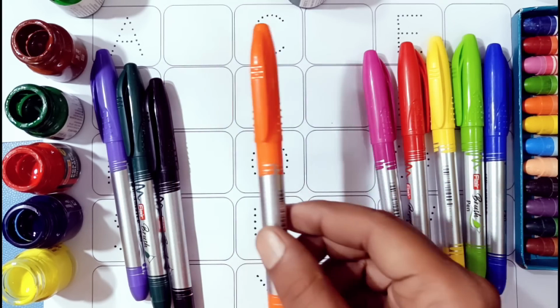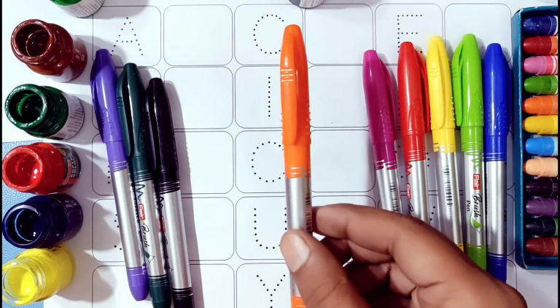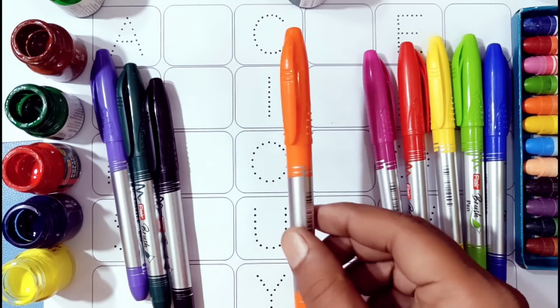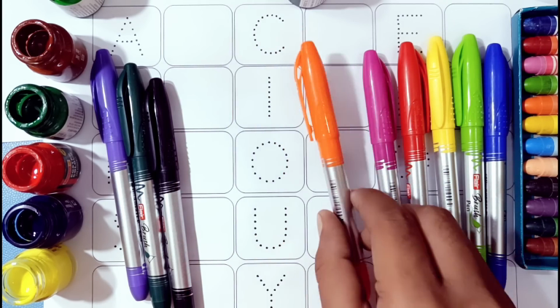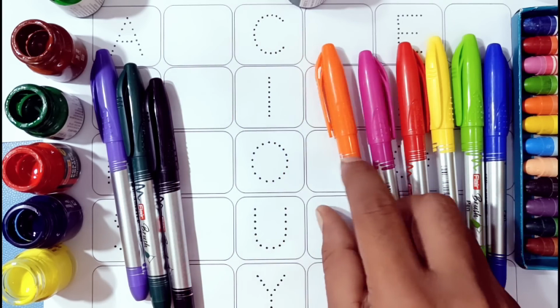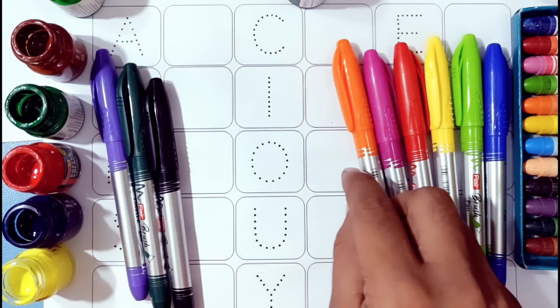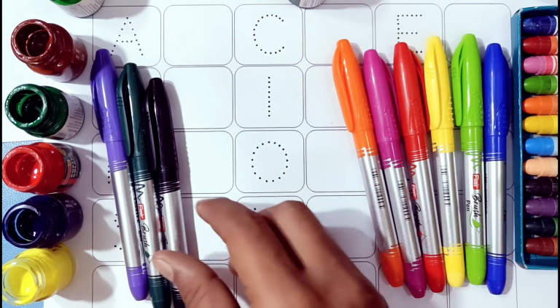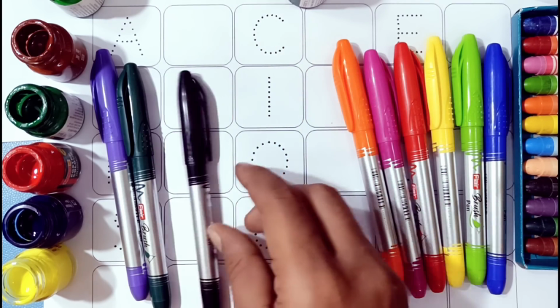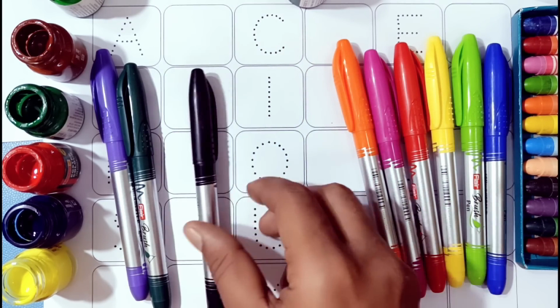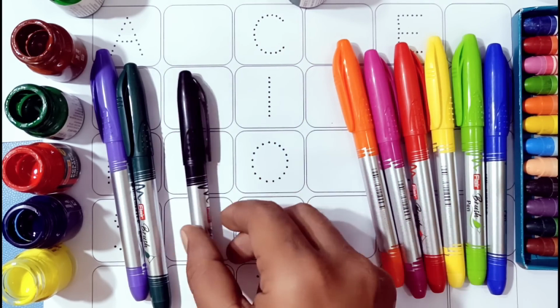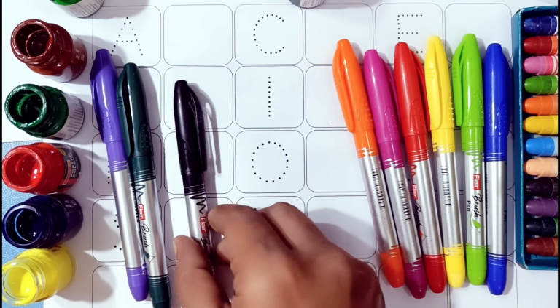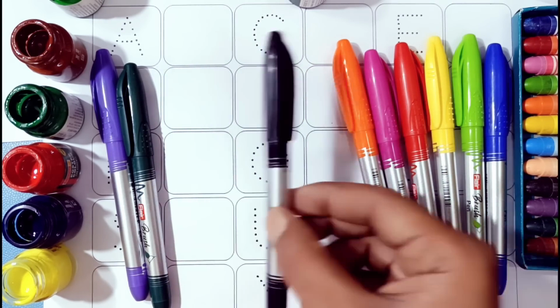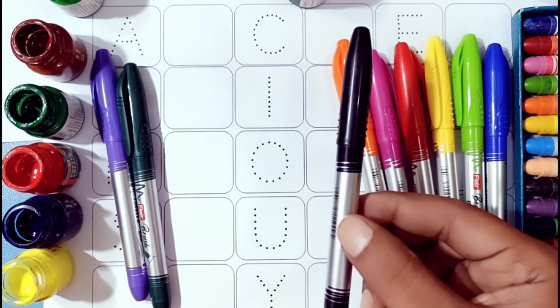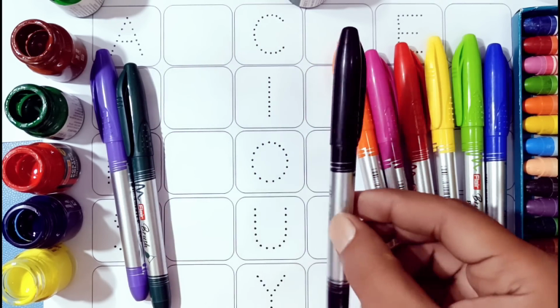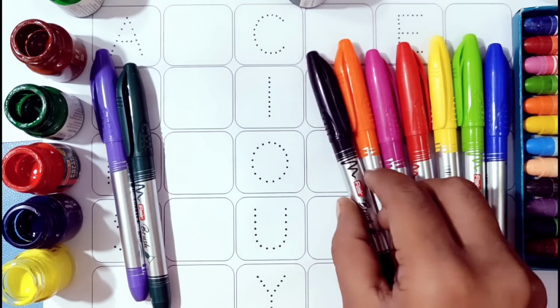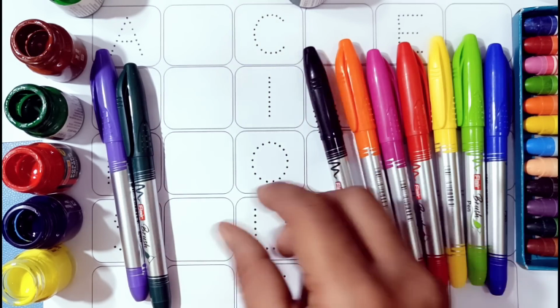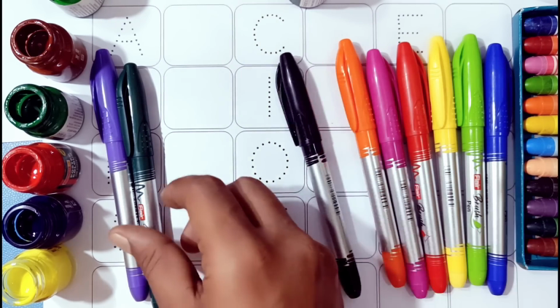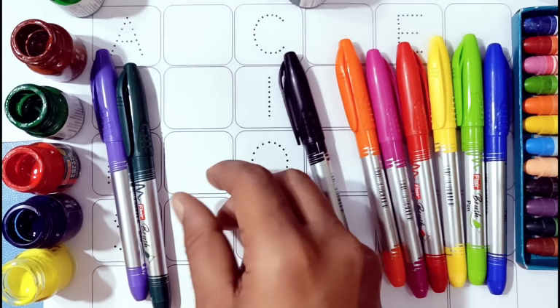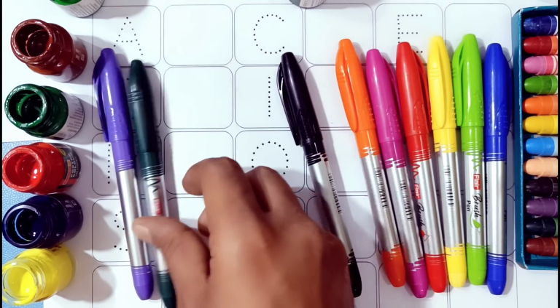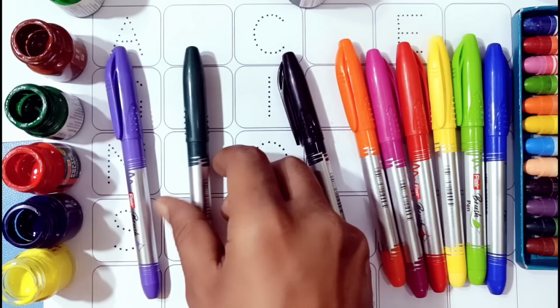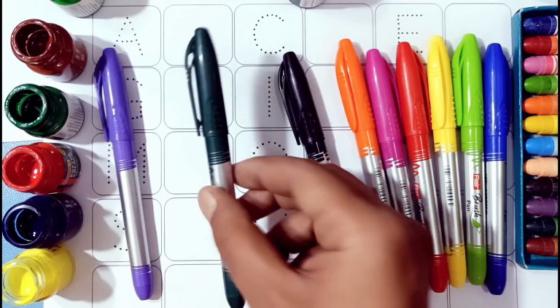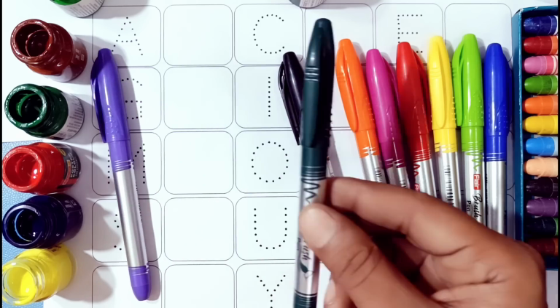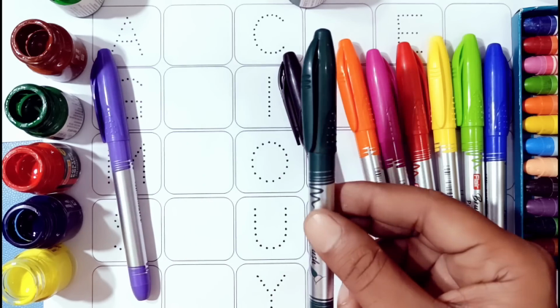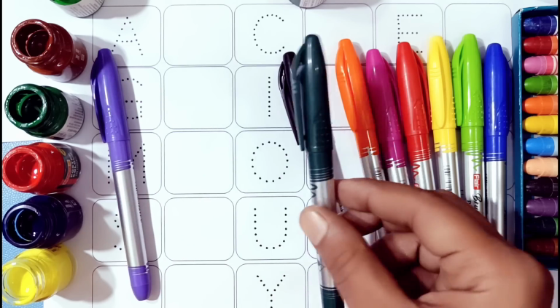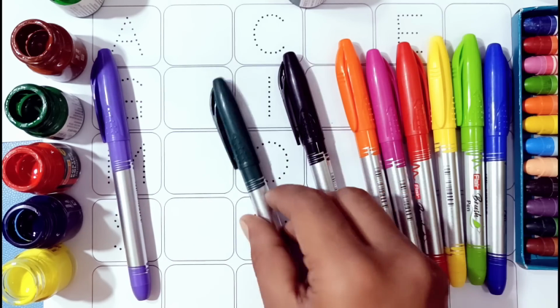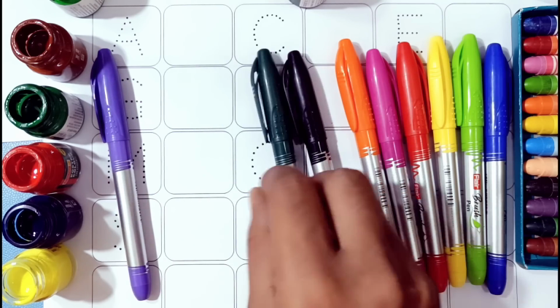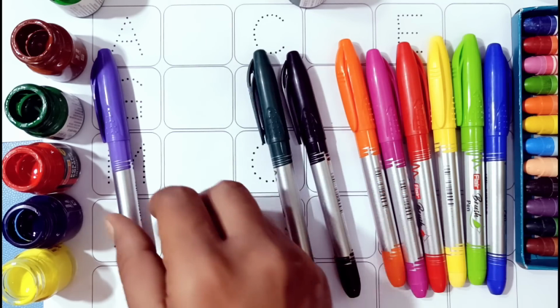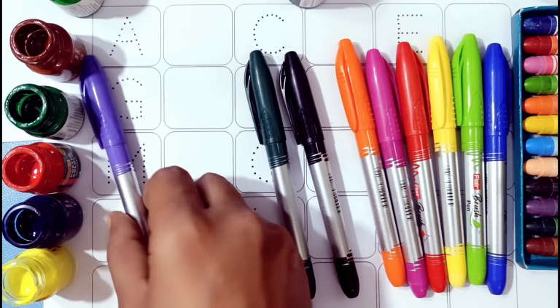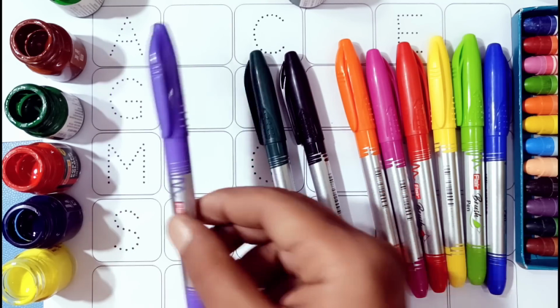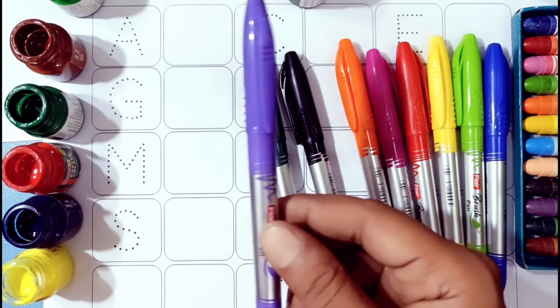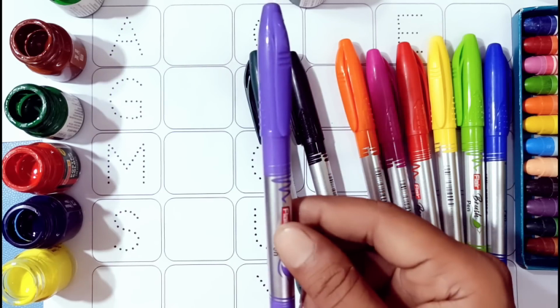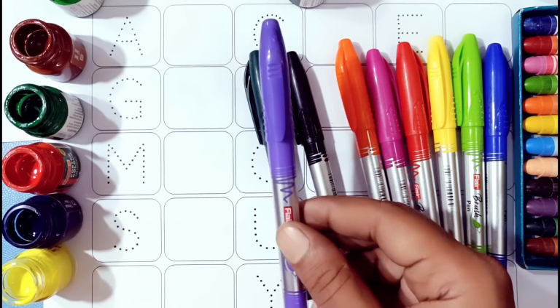Orange color. Black color. Green color. Violet color.